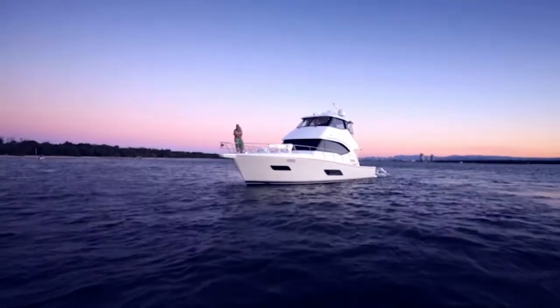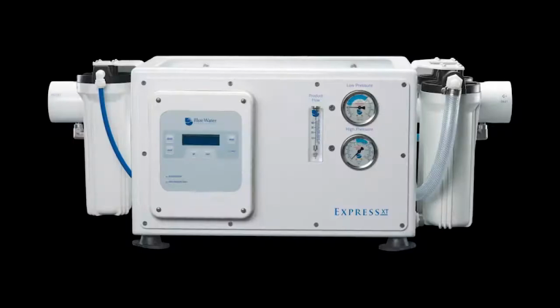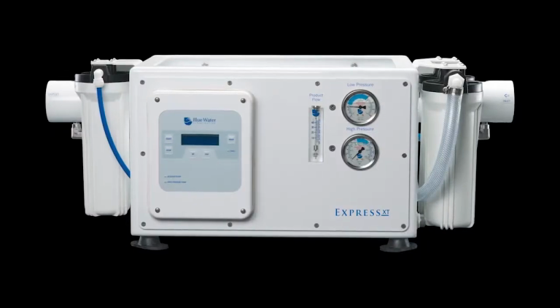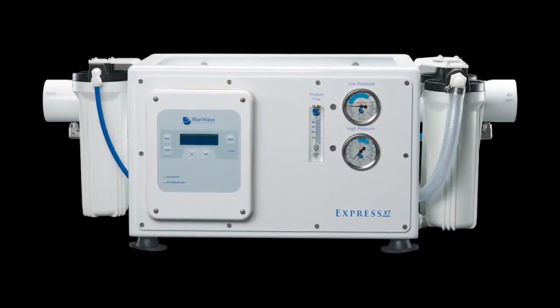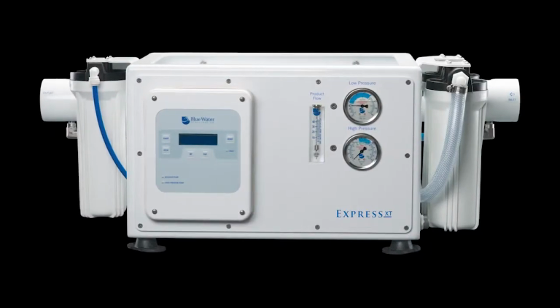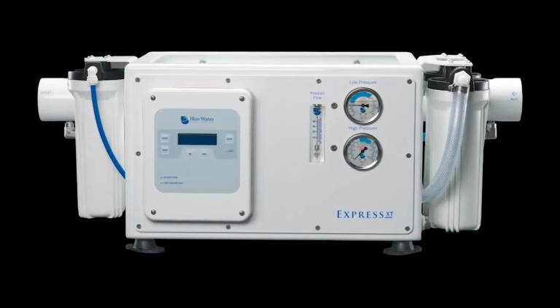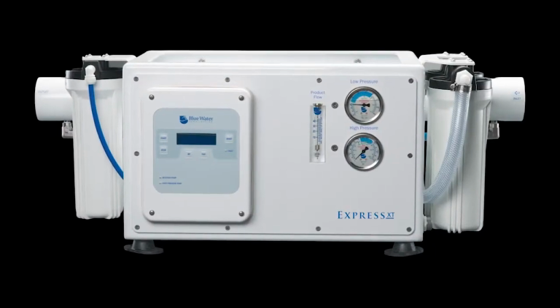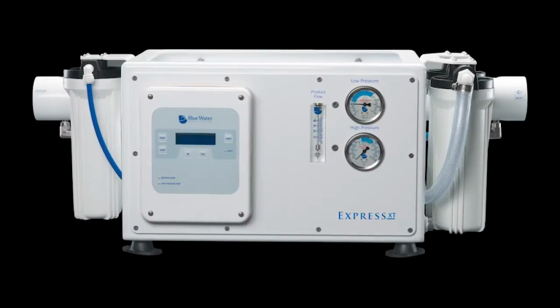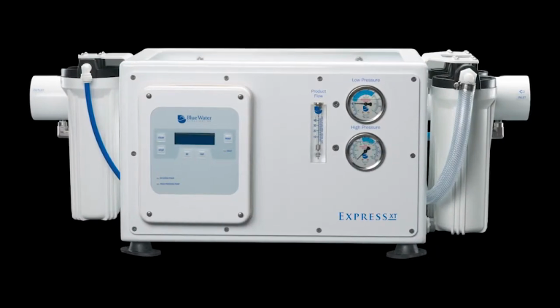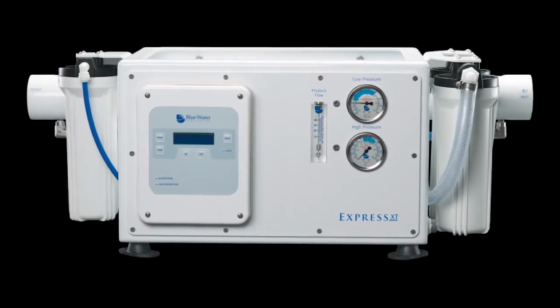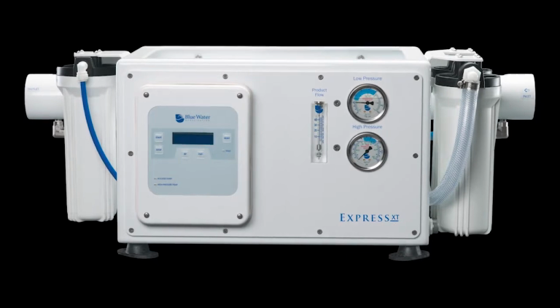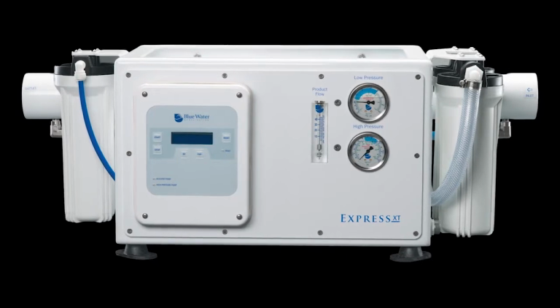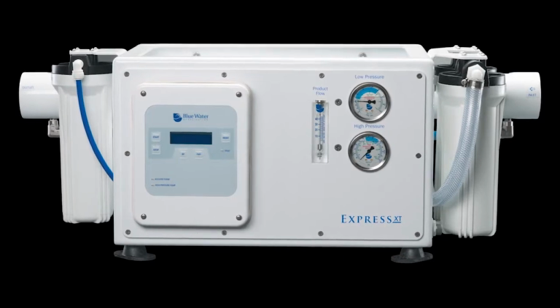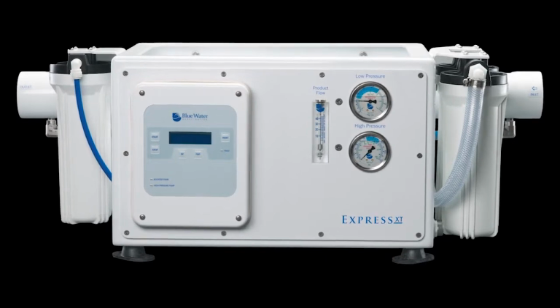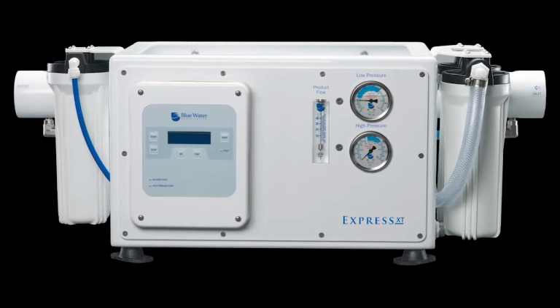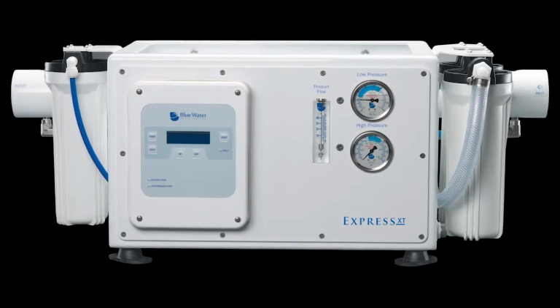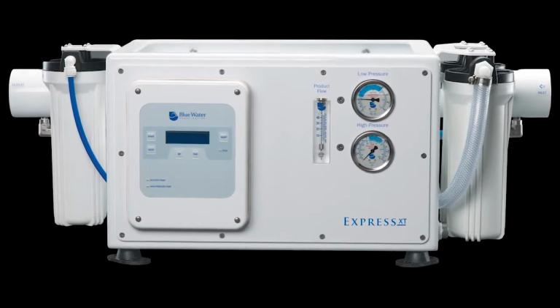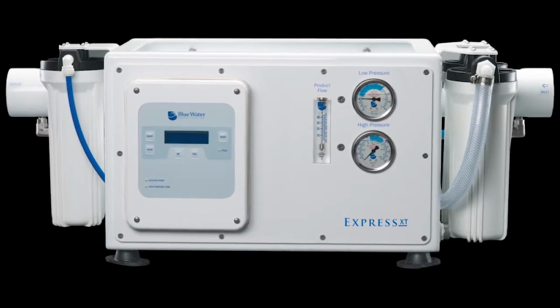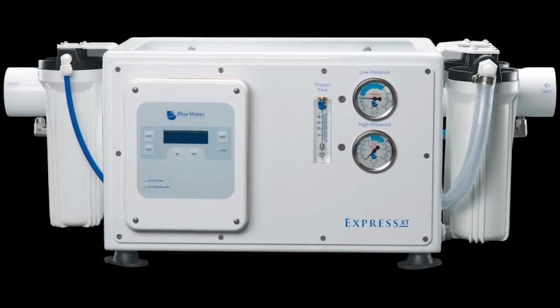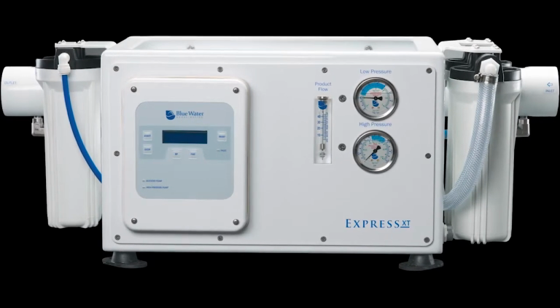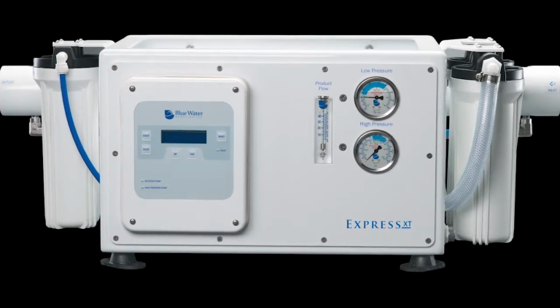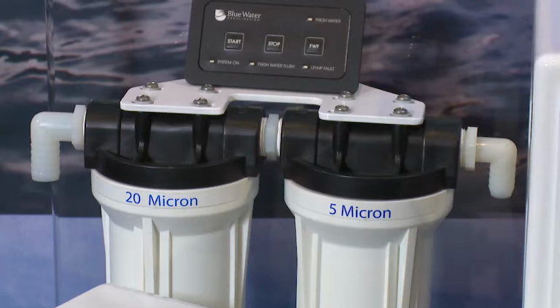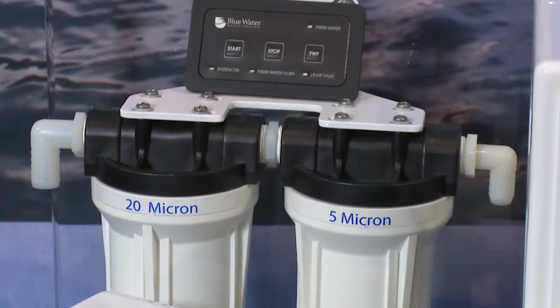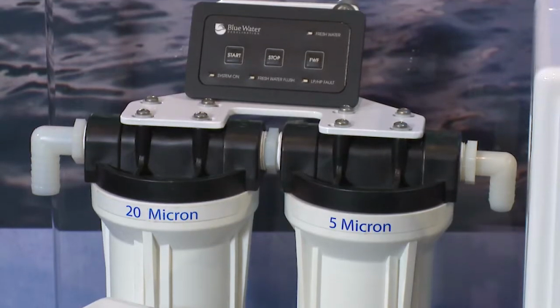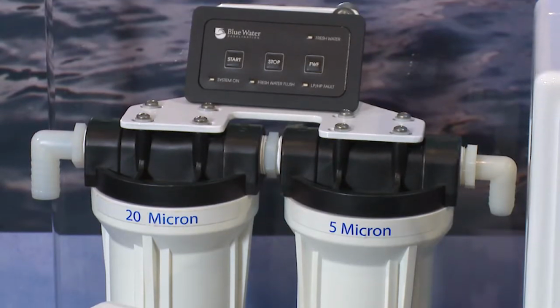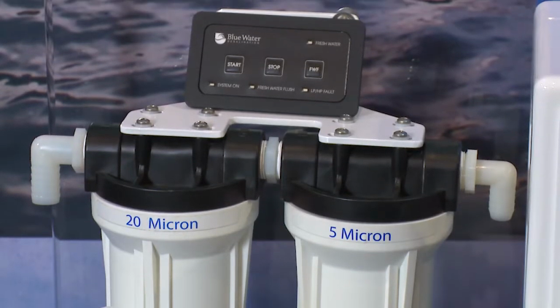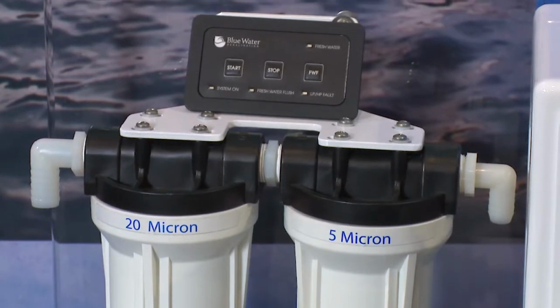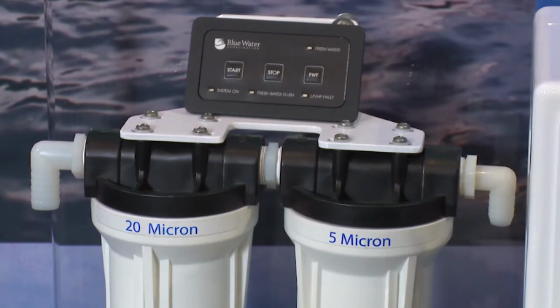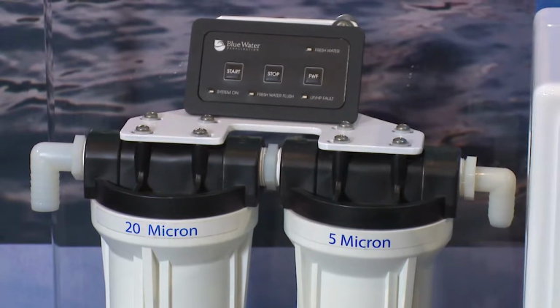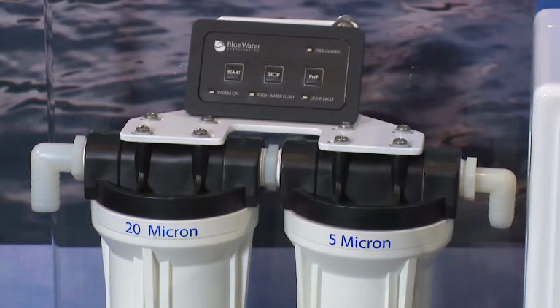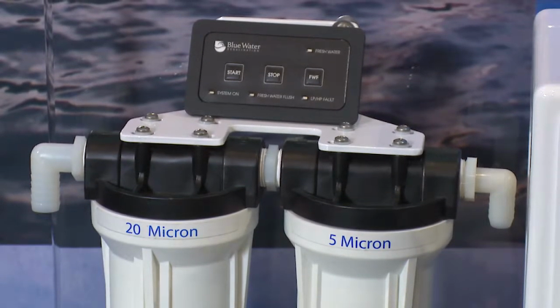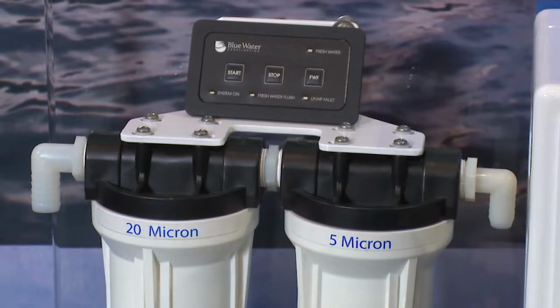These are ideal for tight quarters installations where access underway is difficult, and can be operated with an optional remote control.